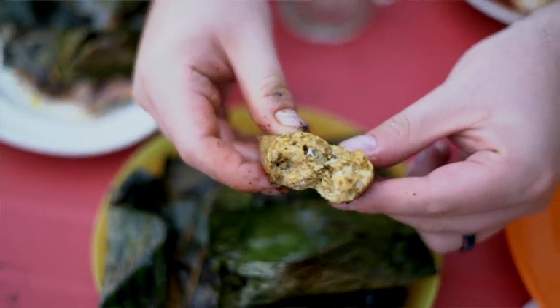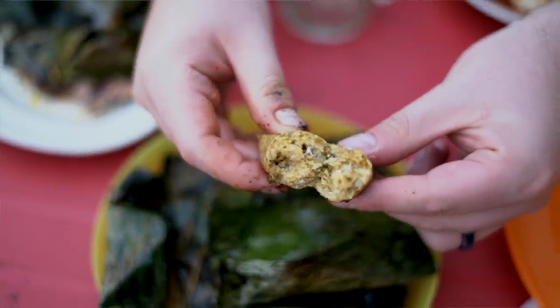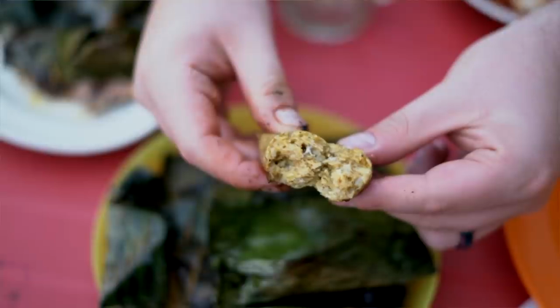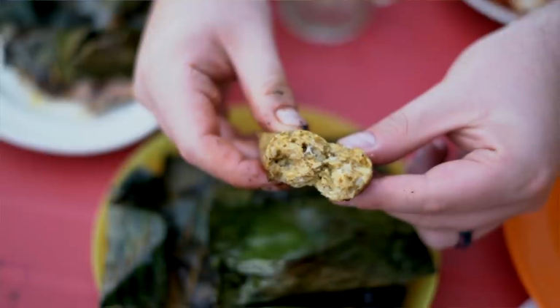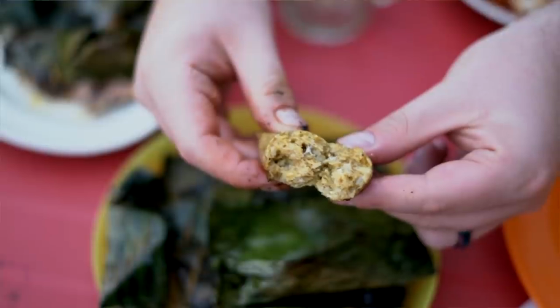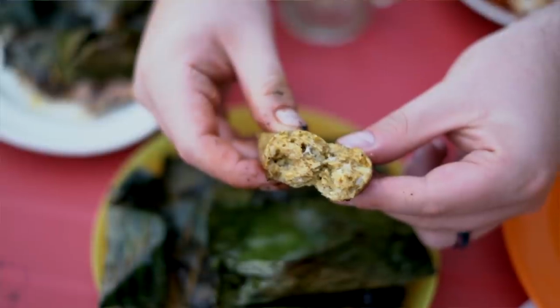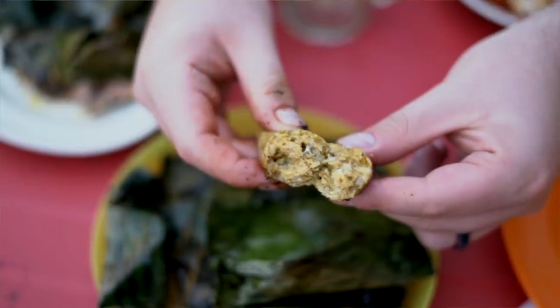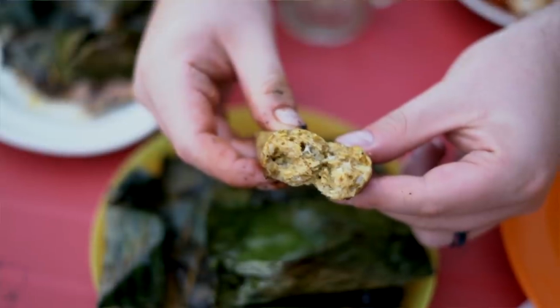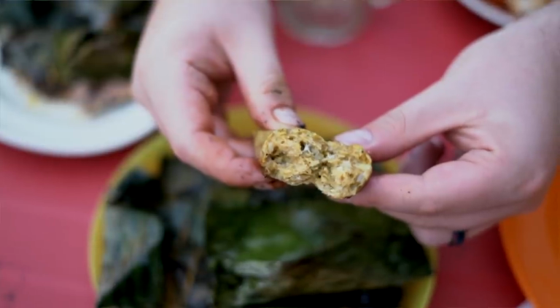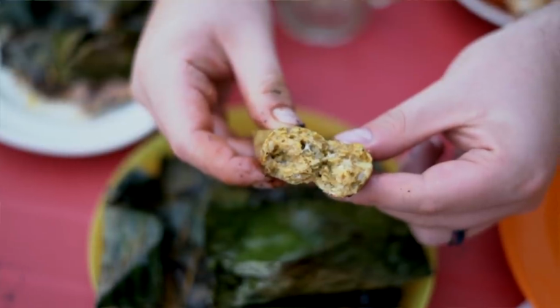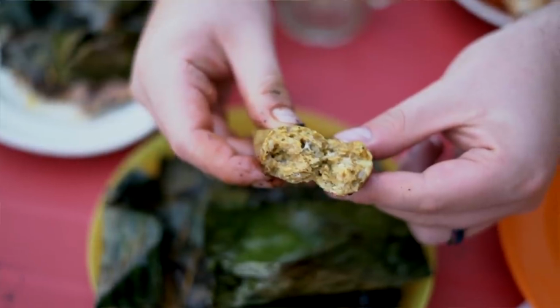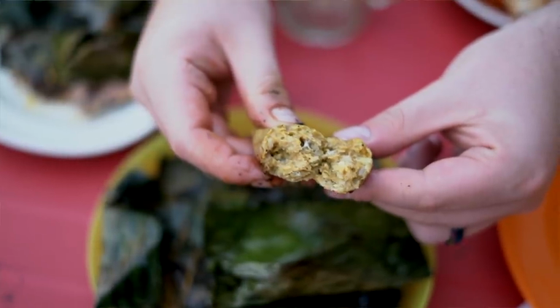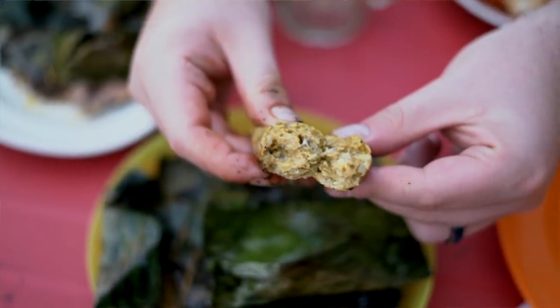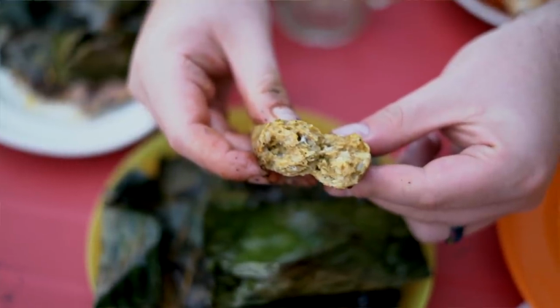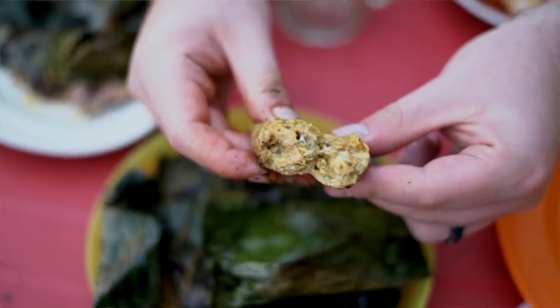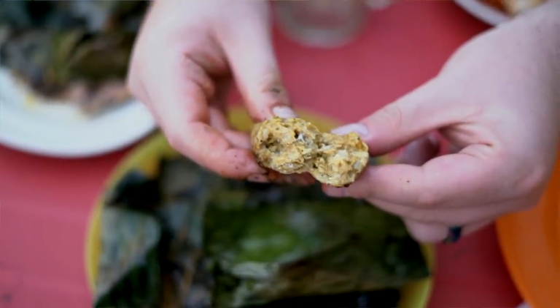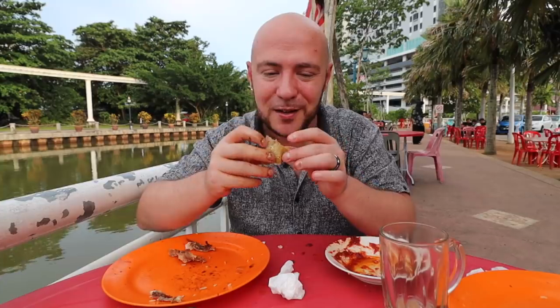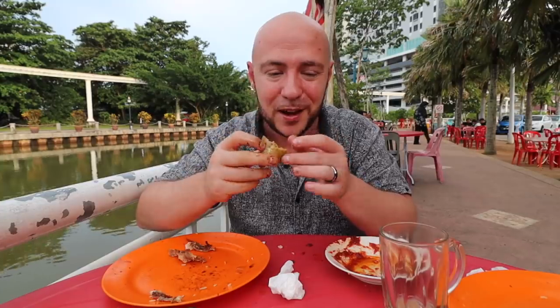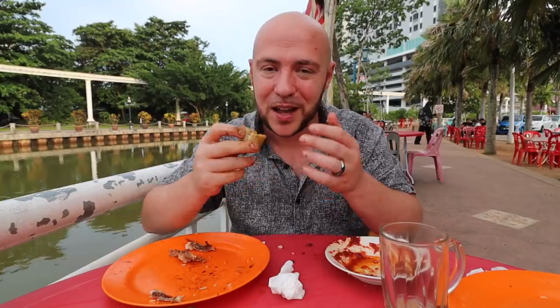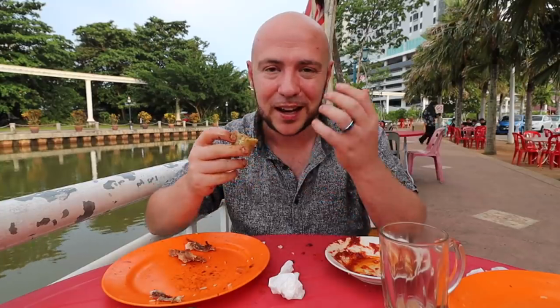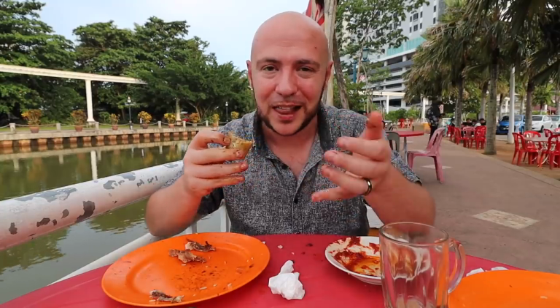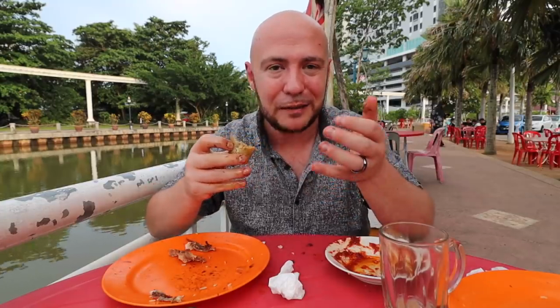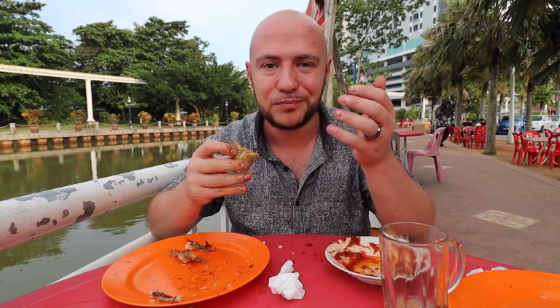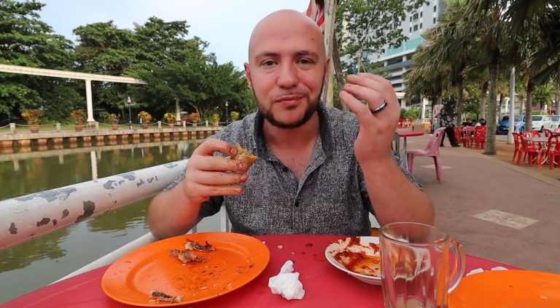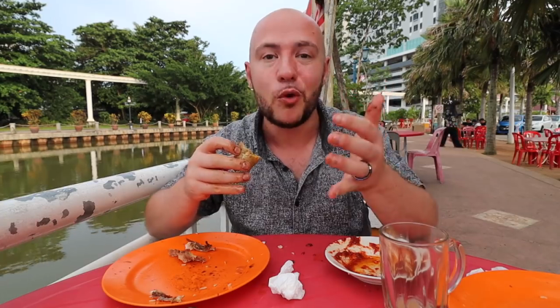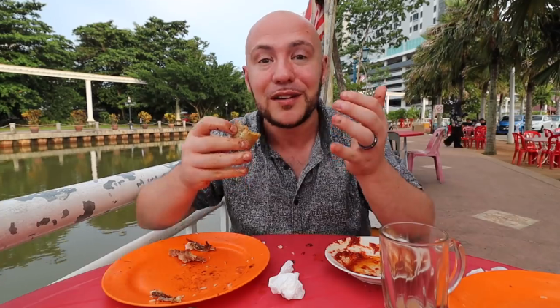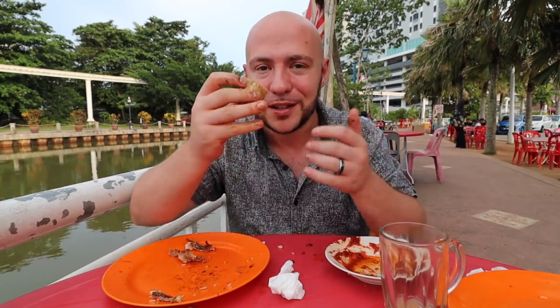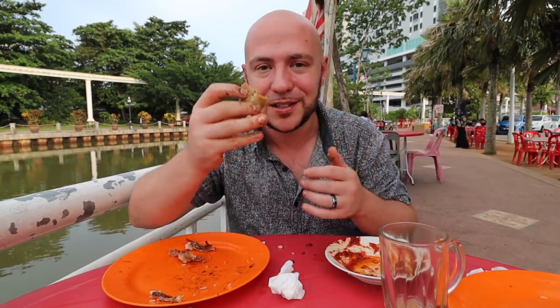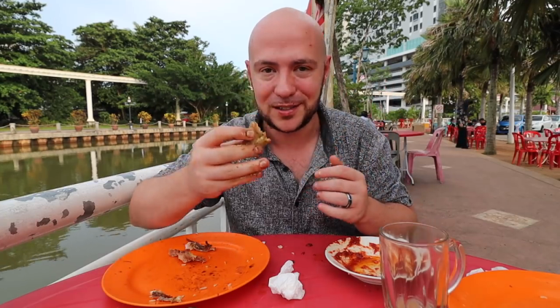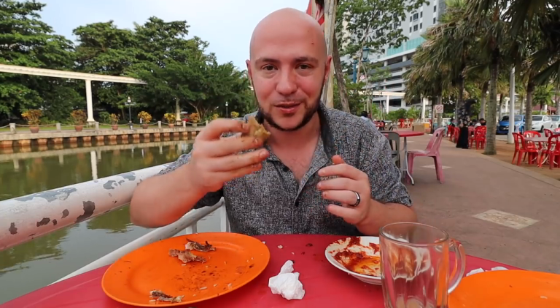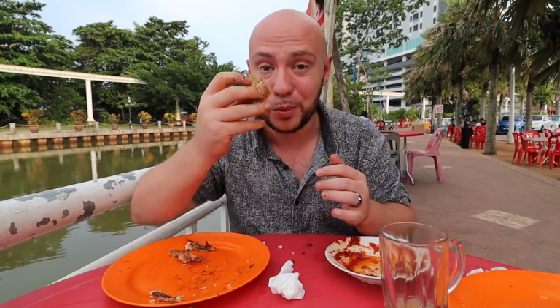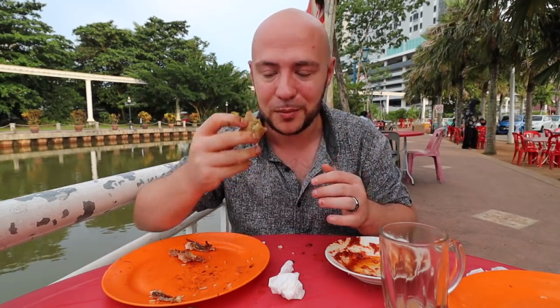I love that. It's not fishy — it's got the minced fish but not a fishy taste. I could eat like 40 of these, no problem.